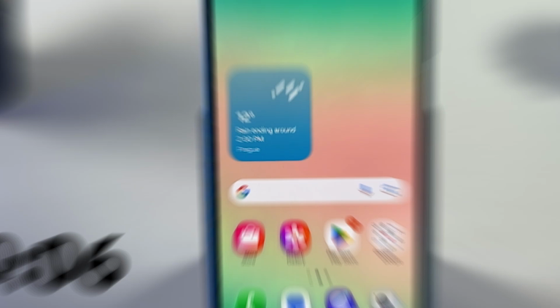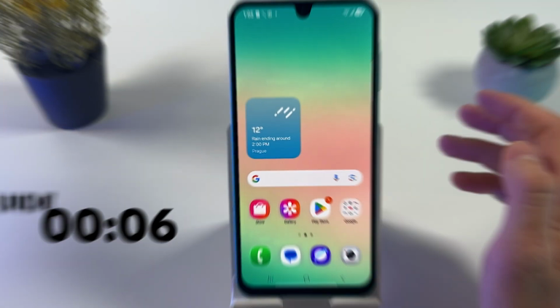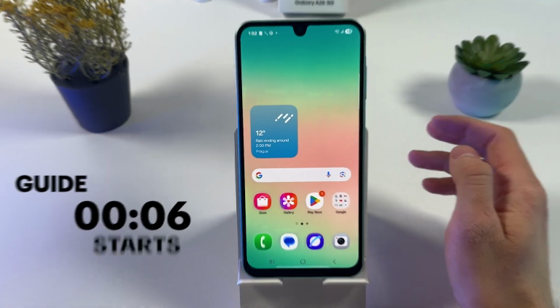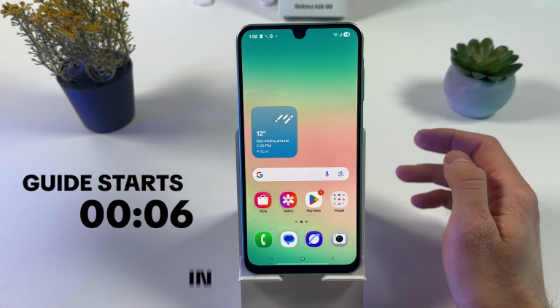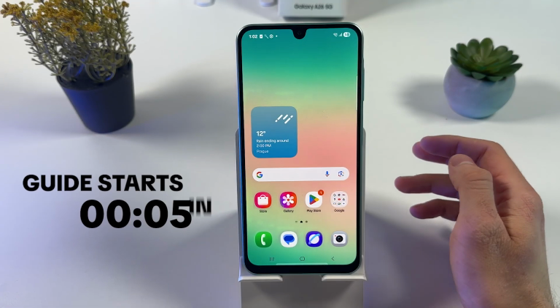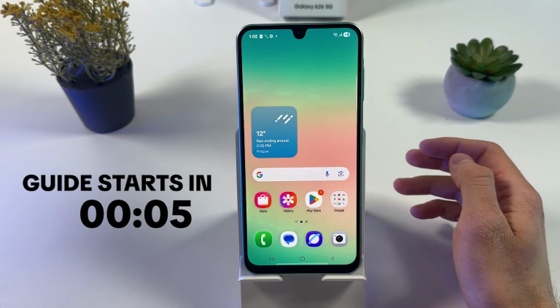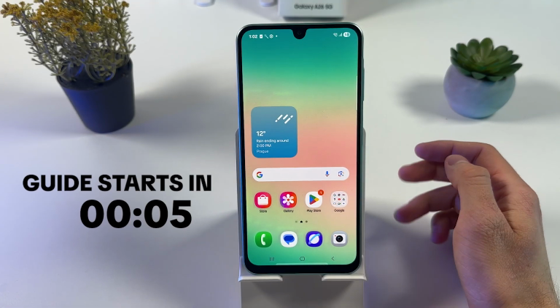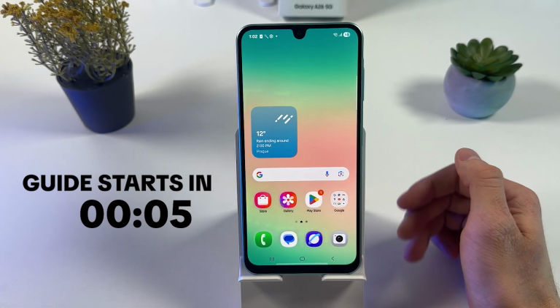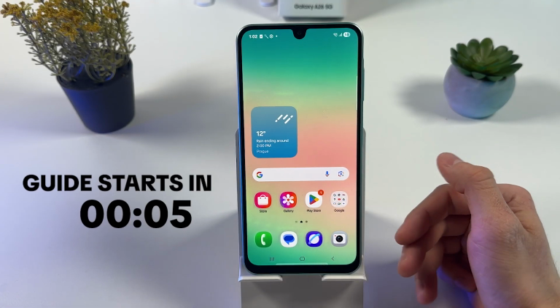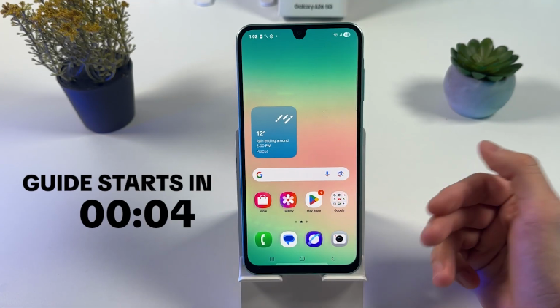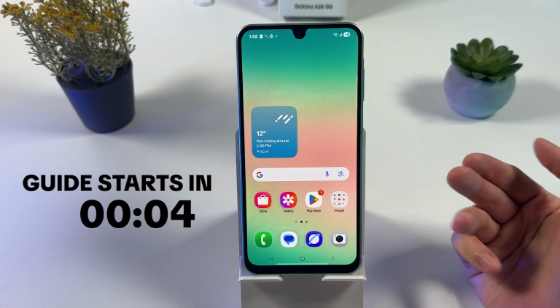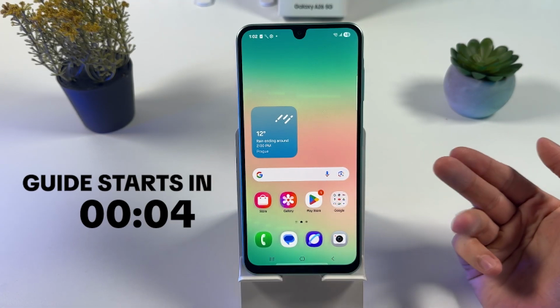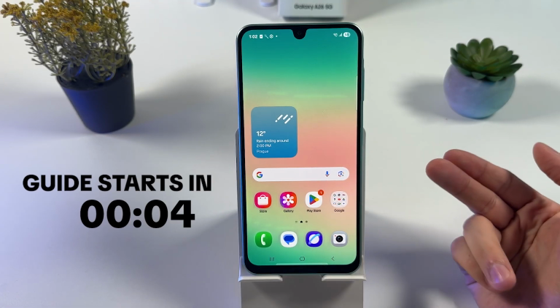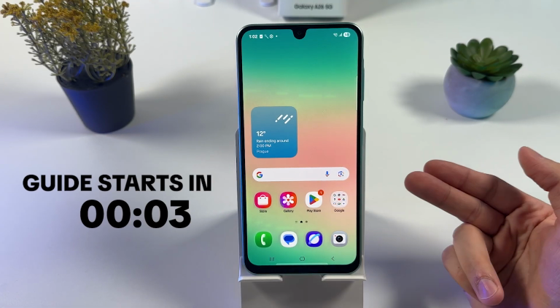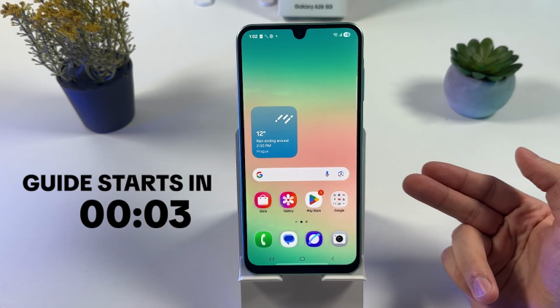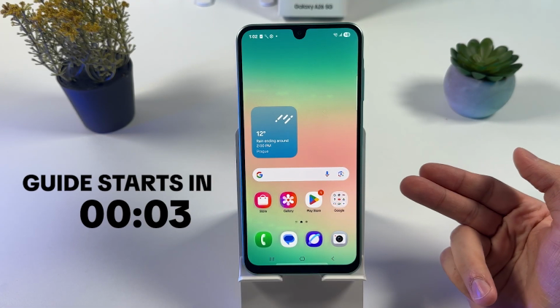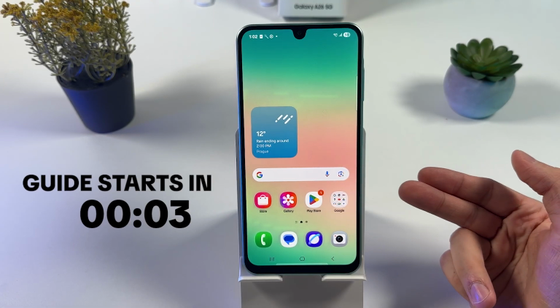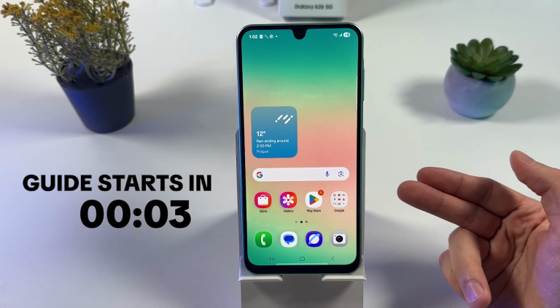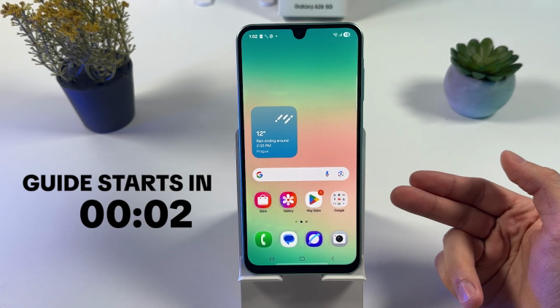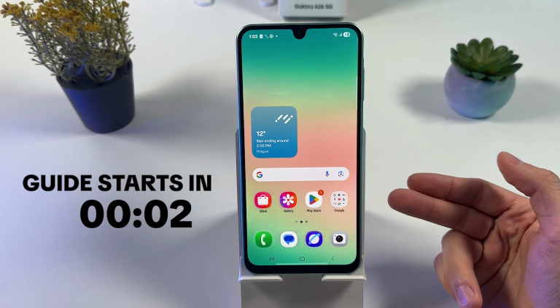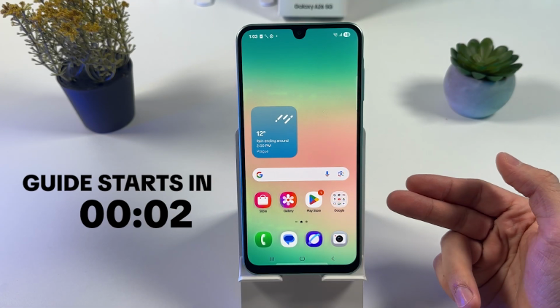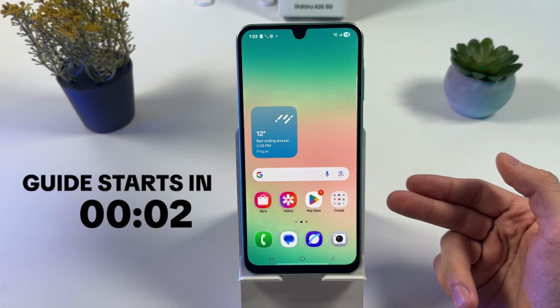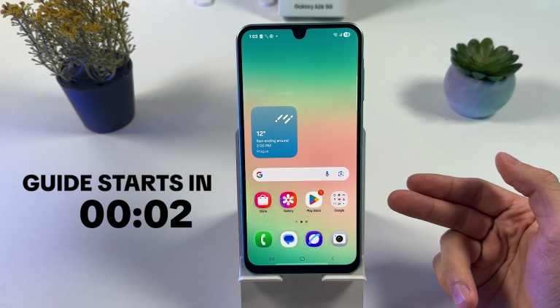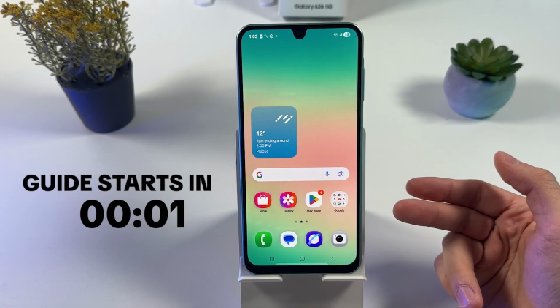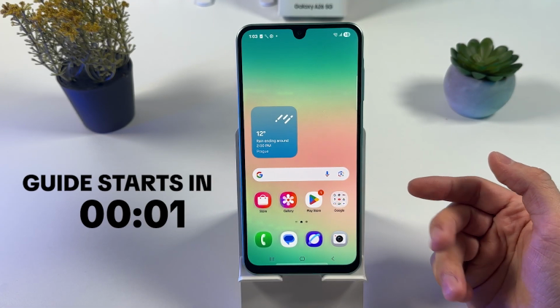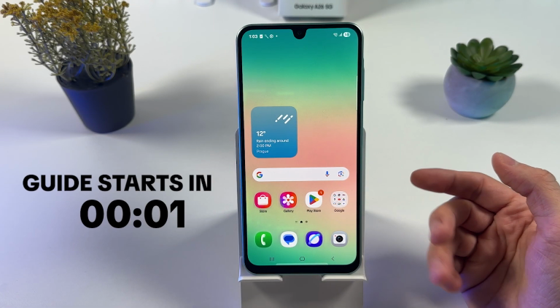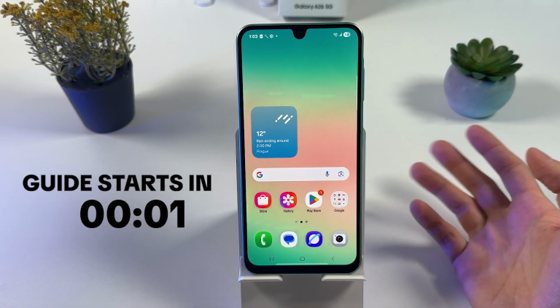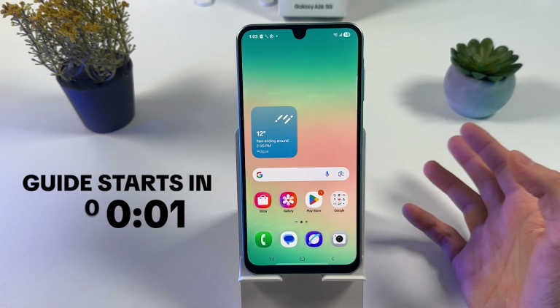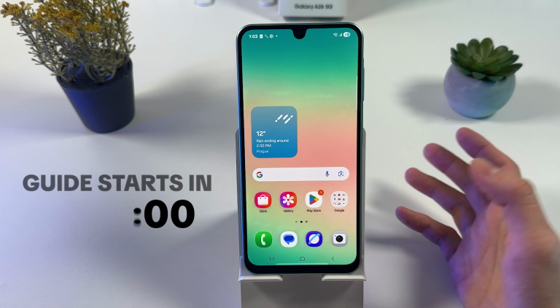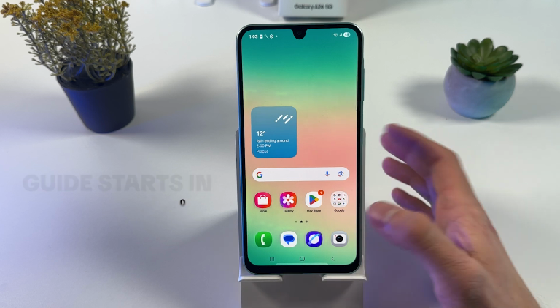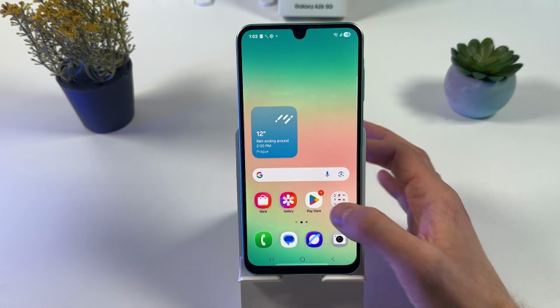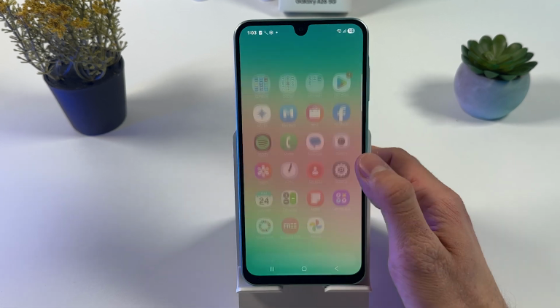If you want to fix the overheating issue on your Samsung Galaxy A26, follow these simple steps.